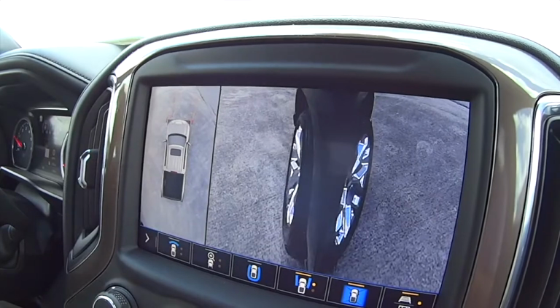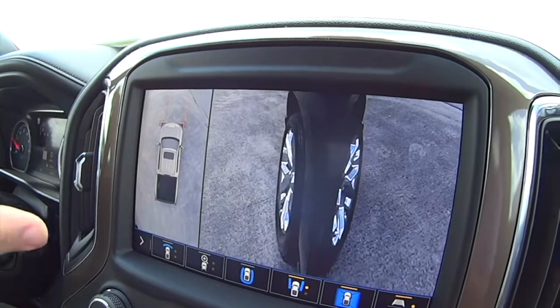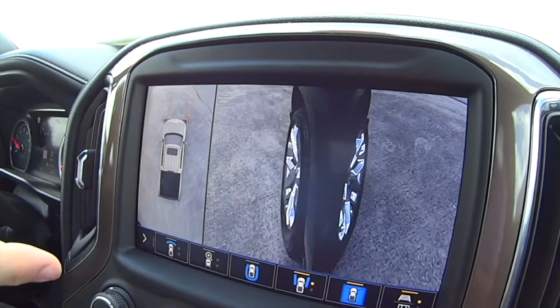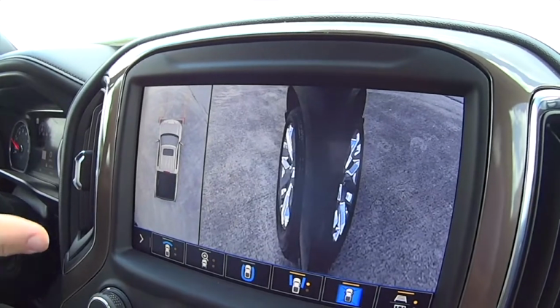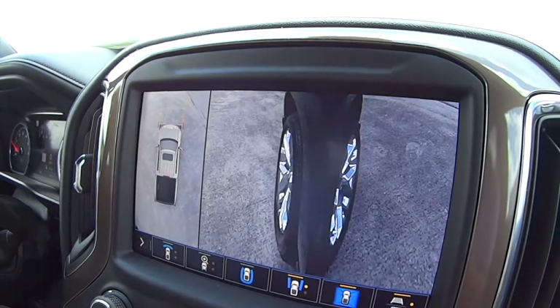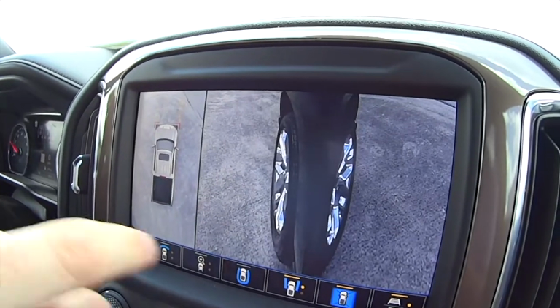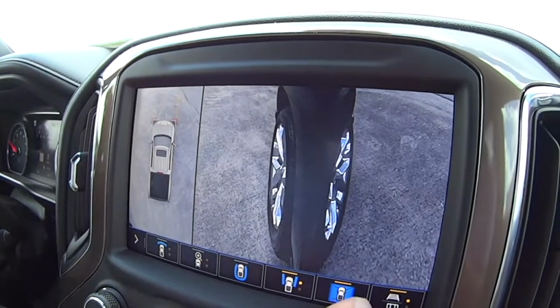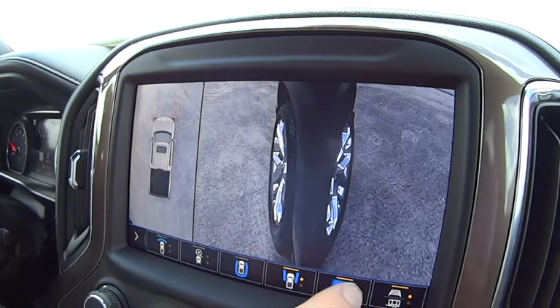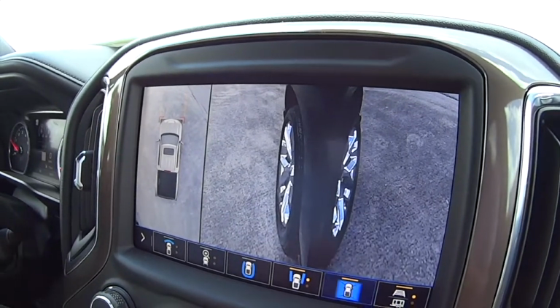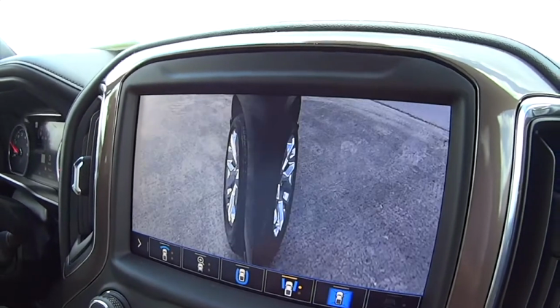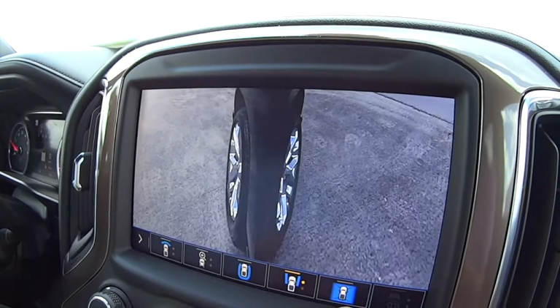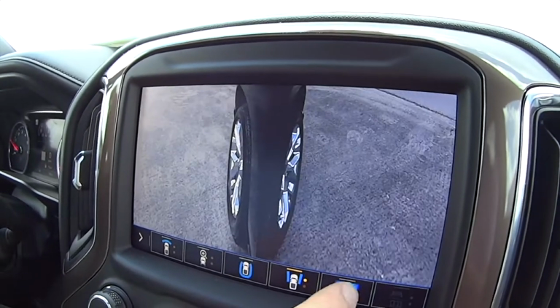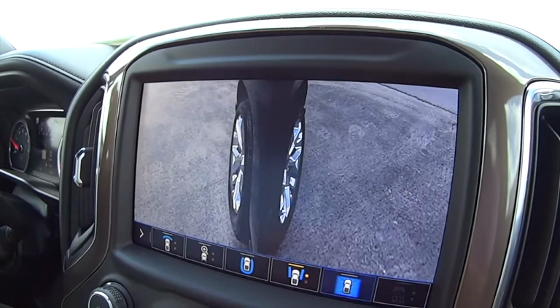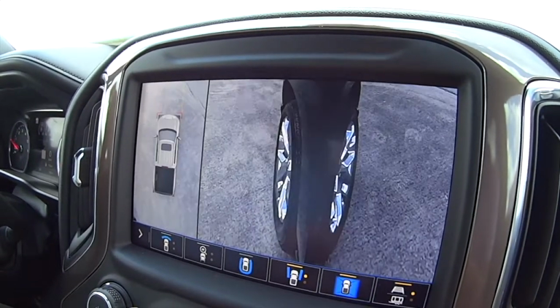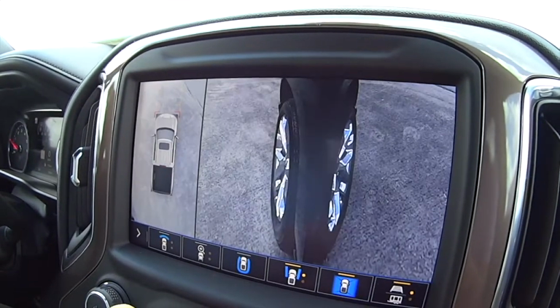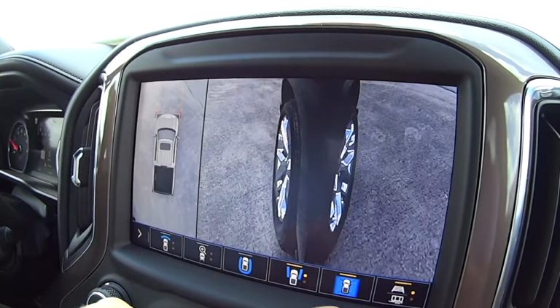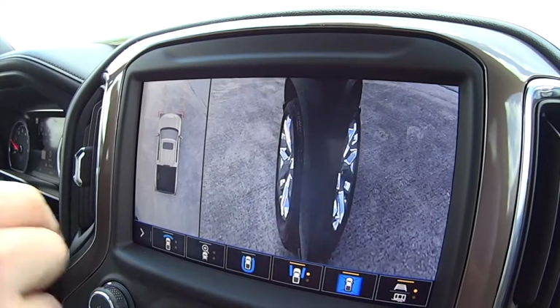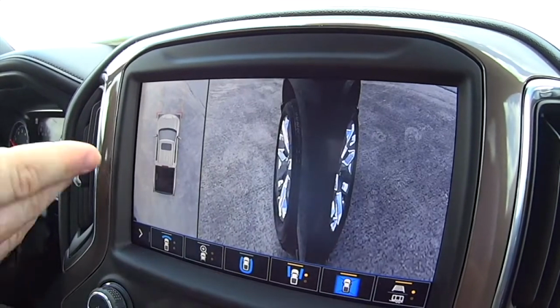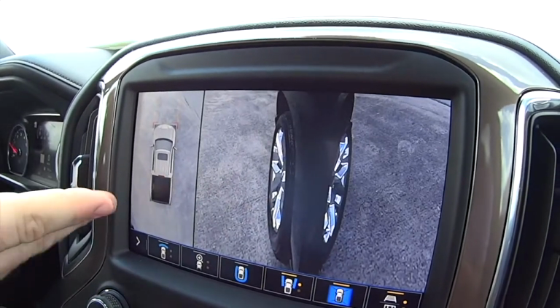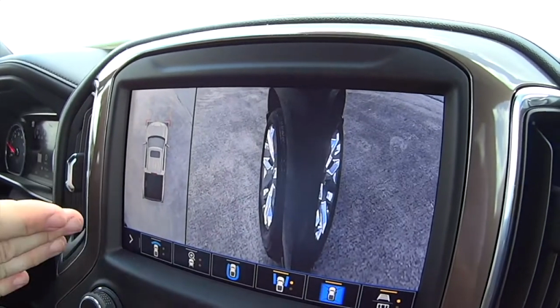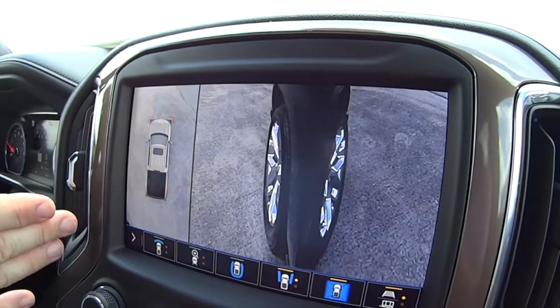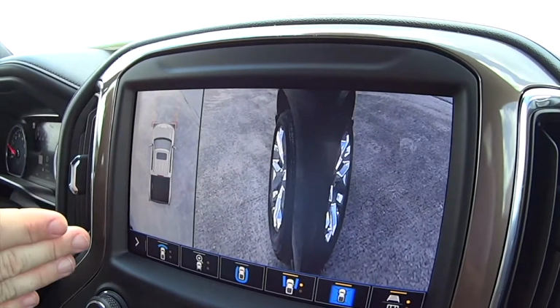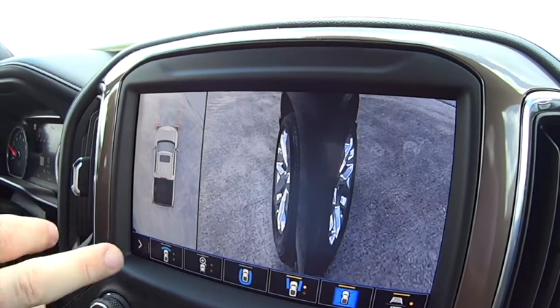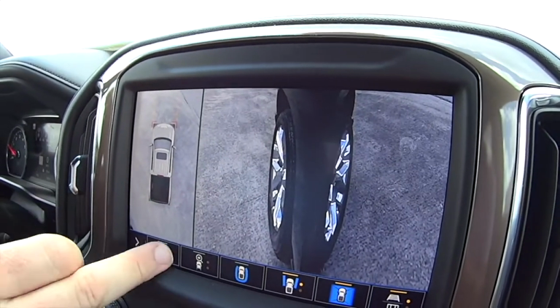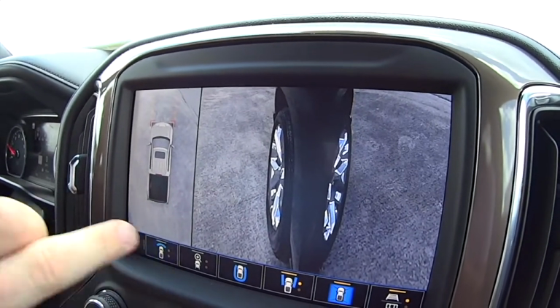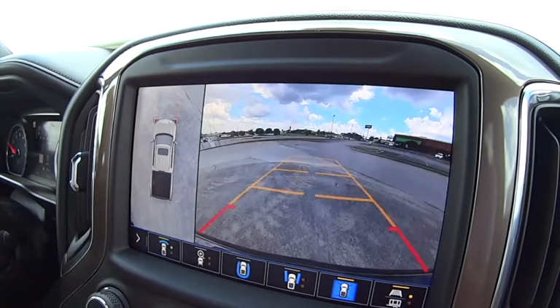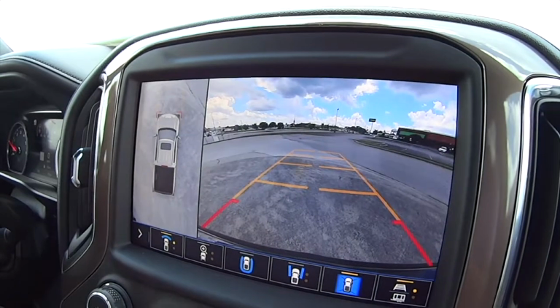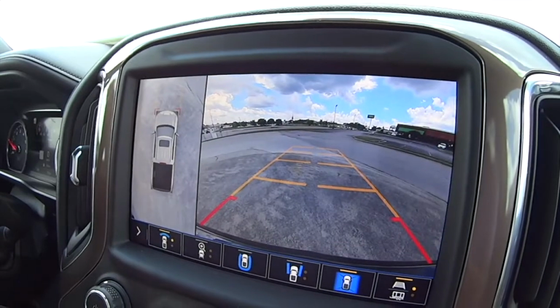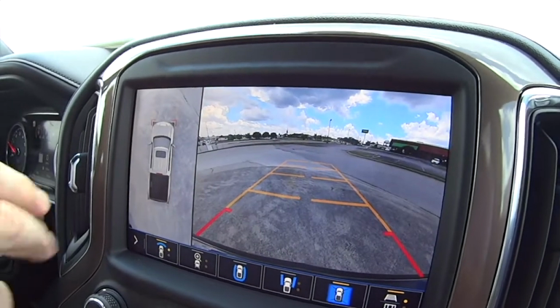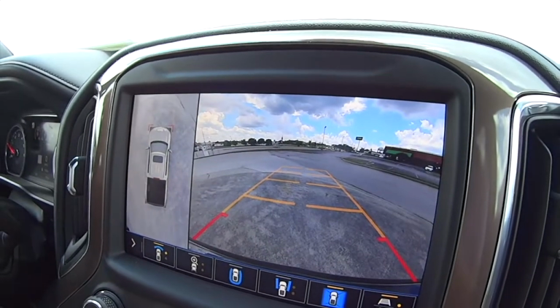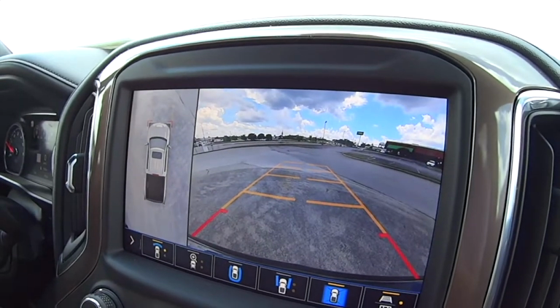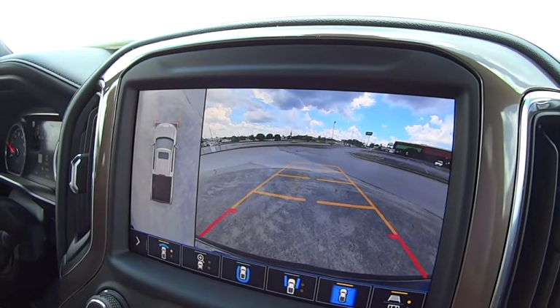That's good, that is real nice. Then you can get rid of the 360, which I don't know why you would get rid of that. And then it's just got the front camera.